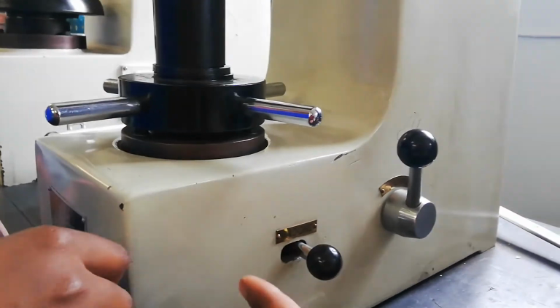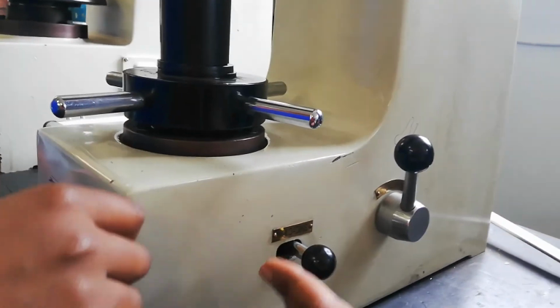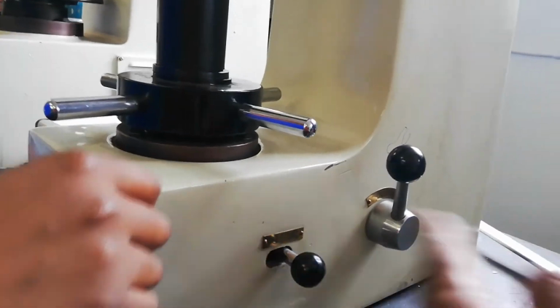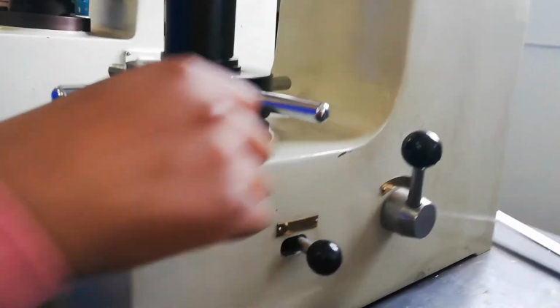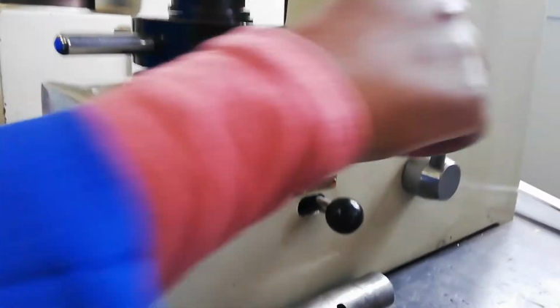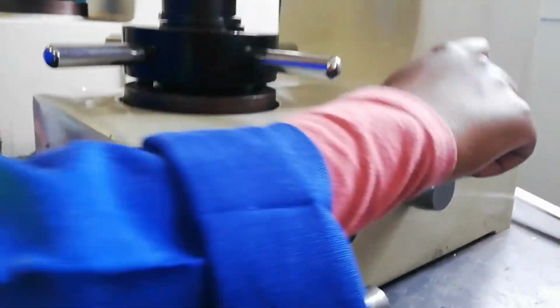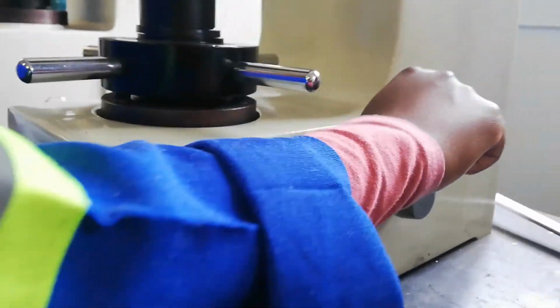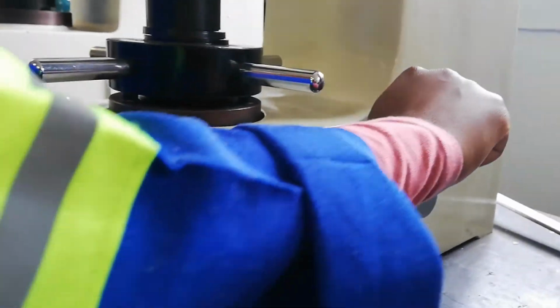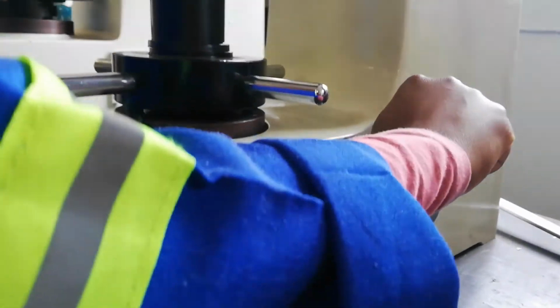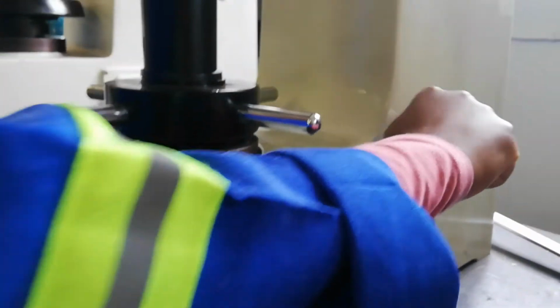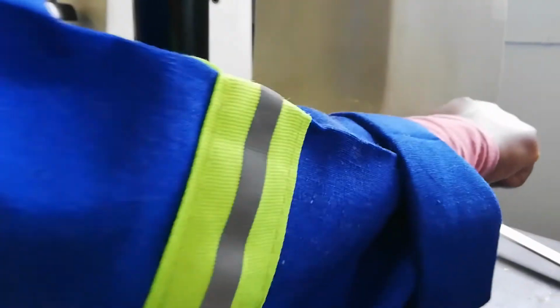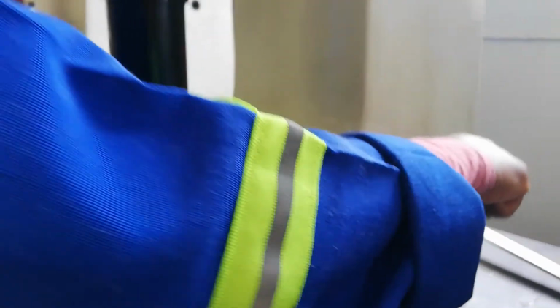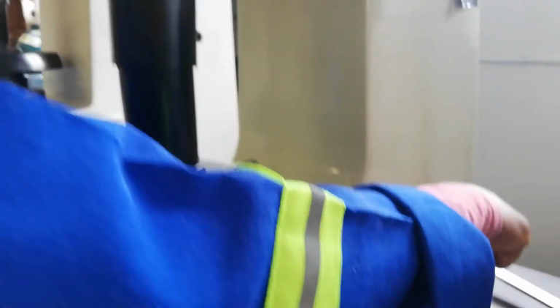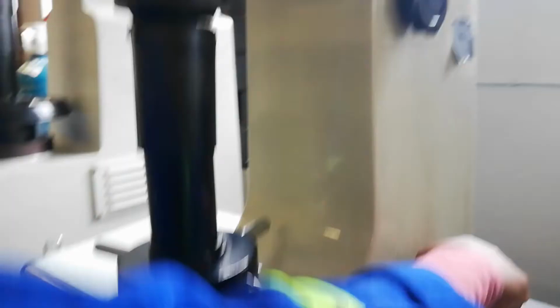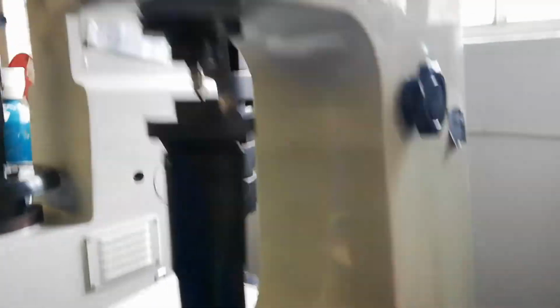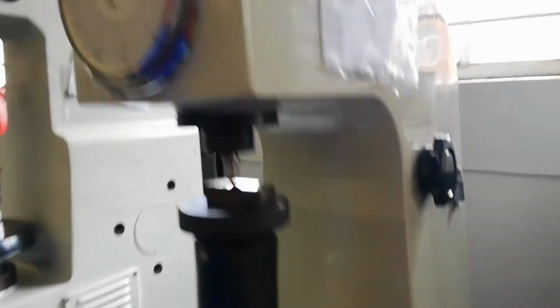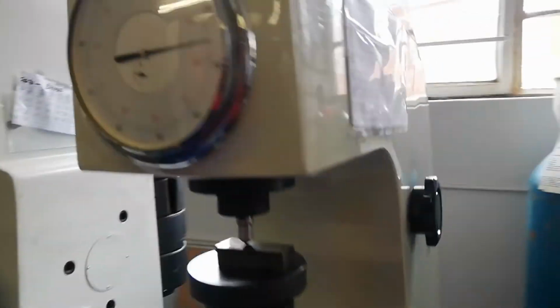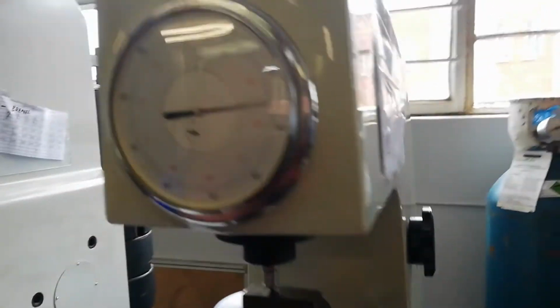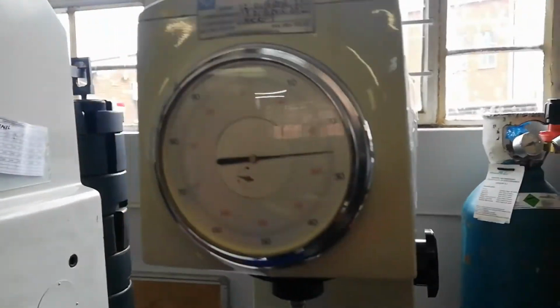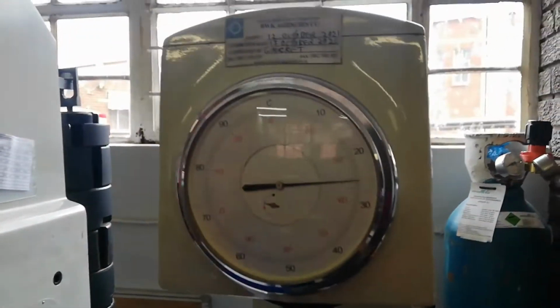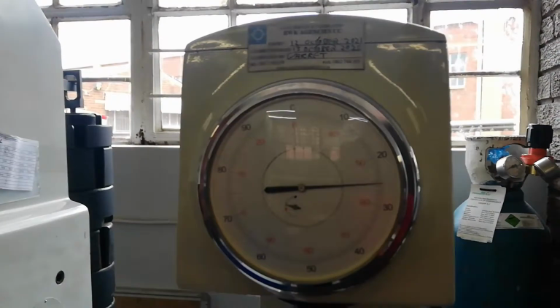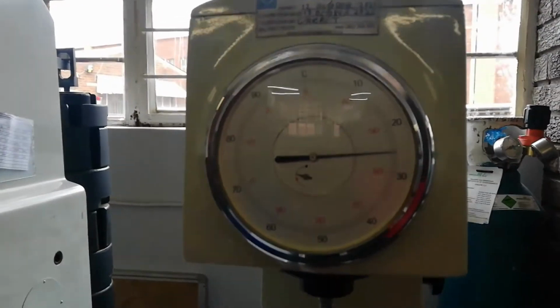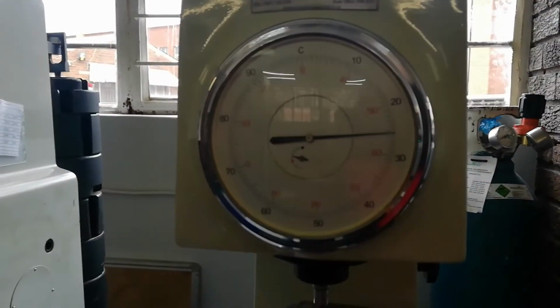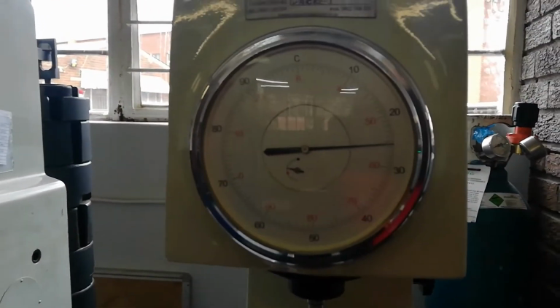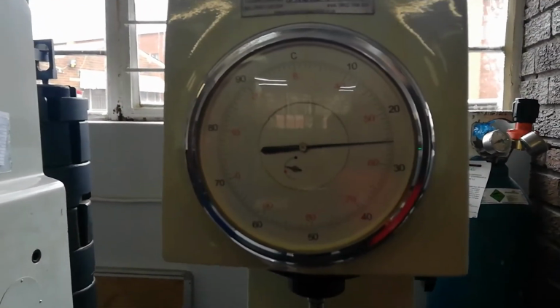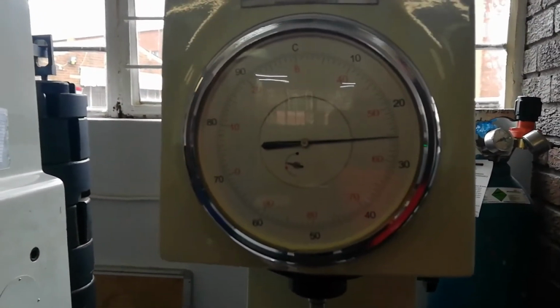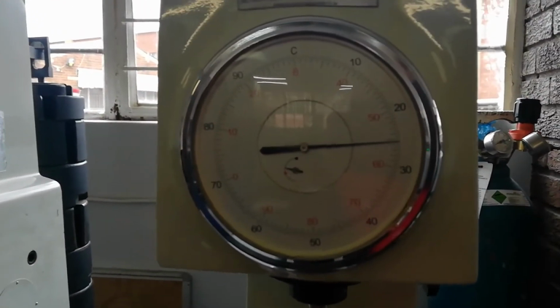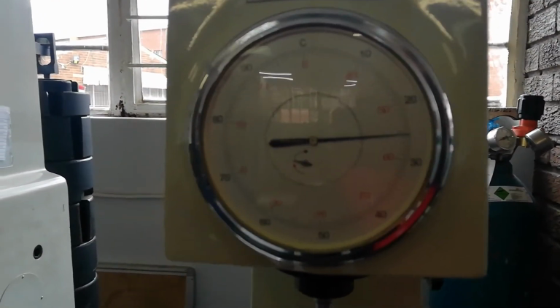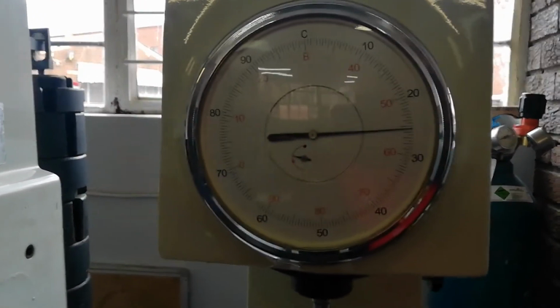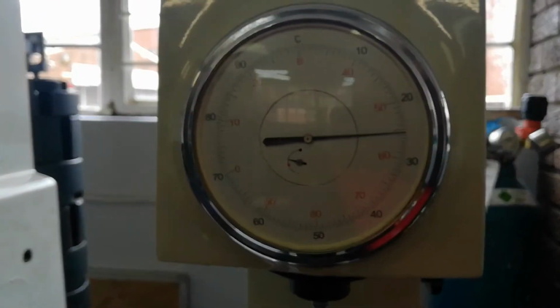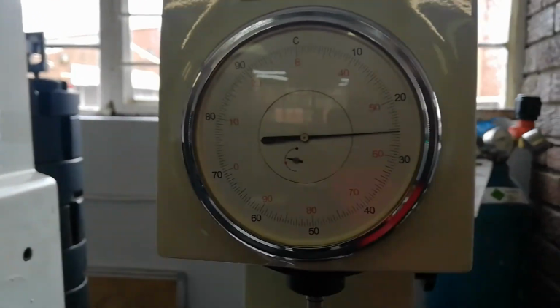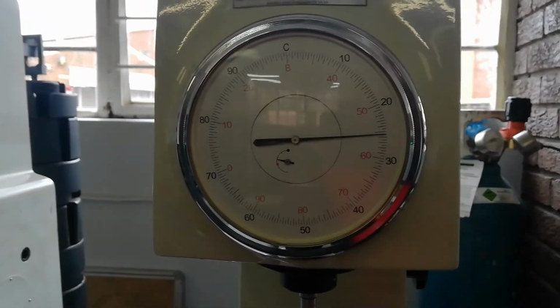Then we're going to put it back. She pulls back. Then we're going to get our readings. Can you see that?